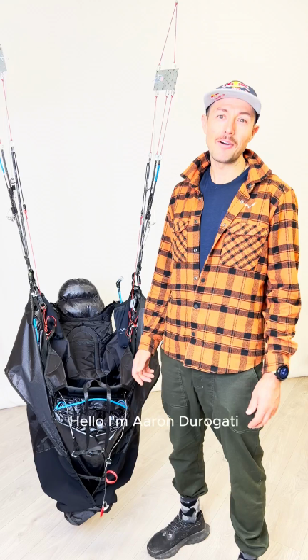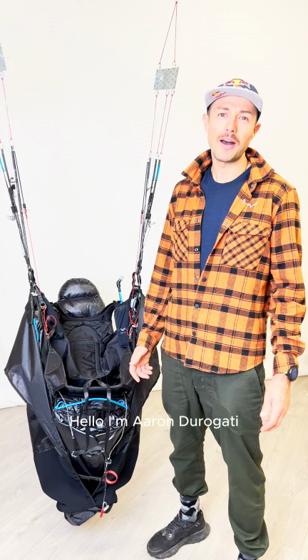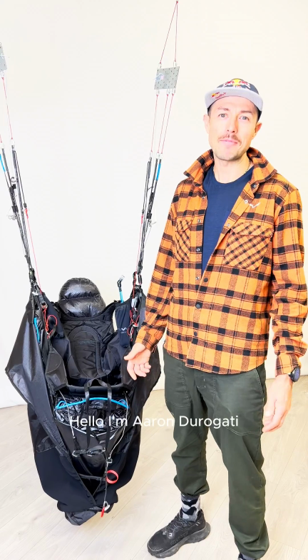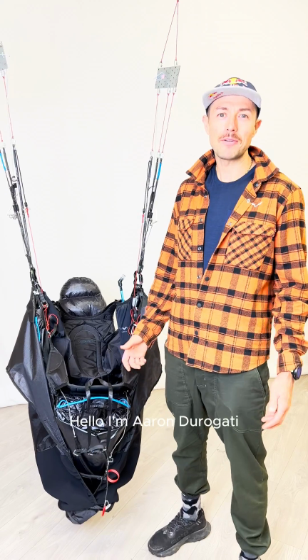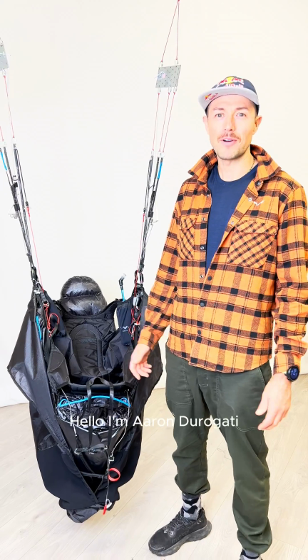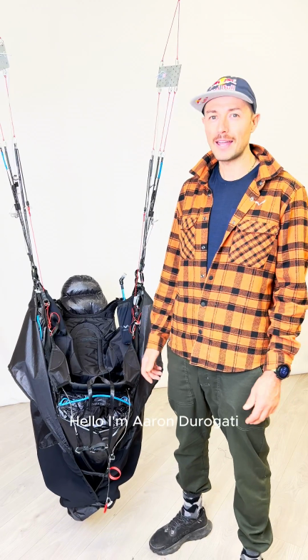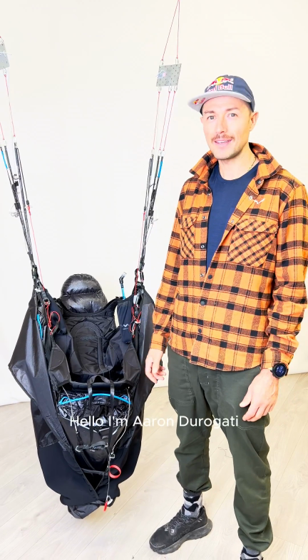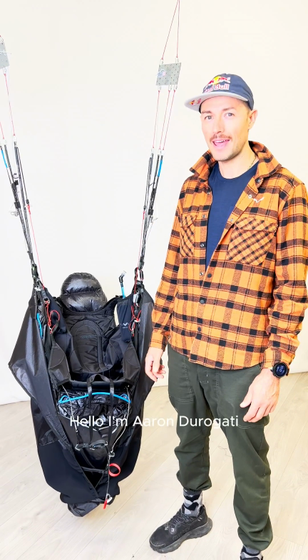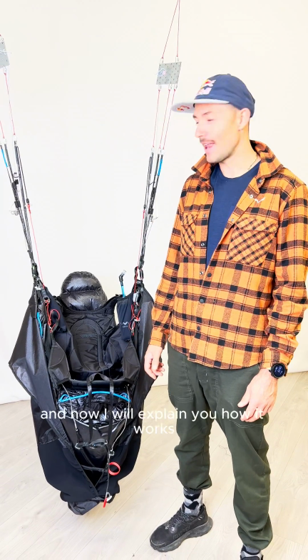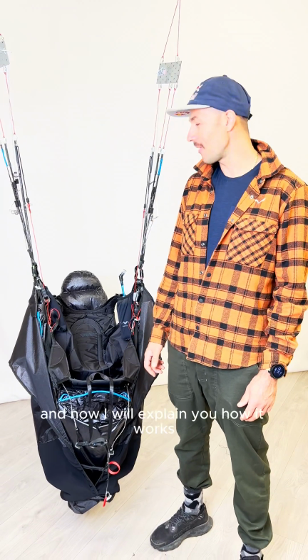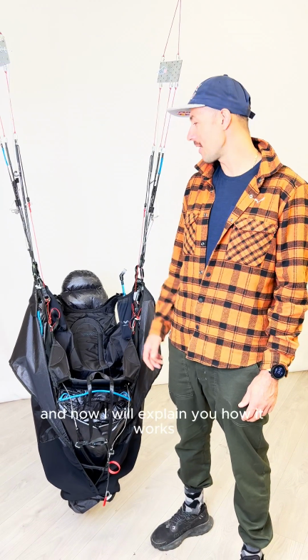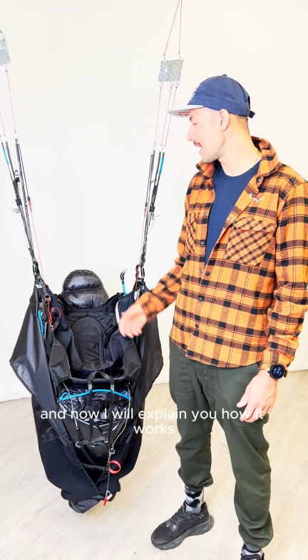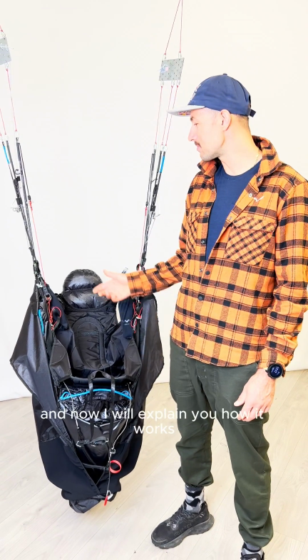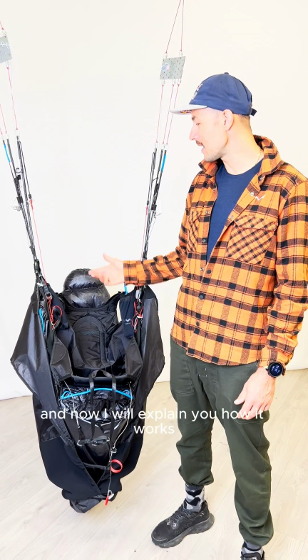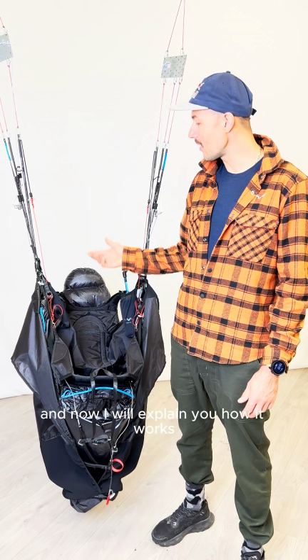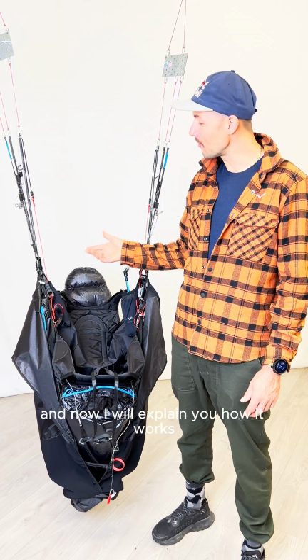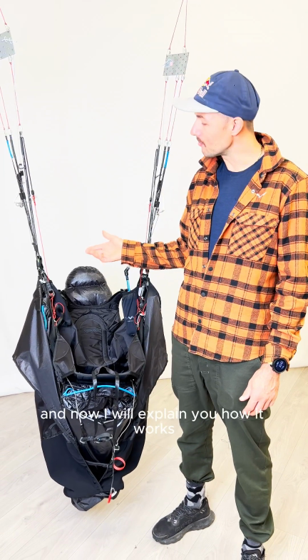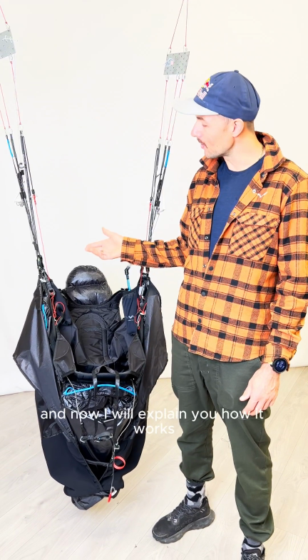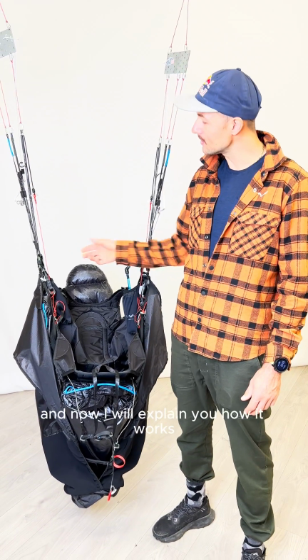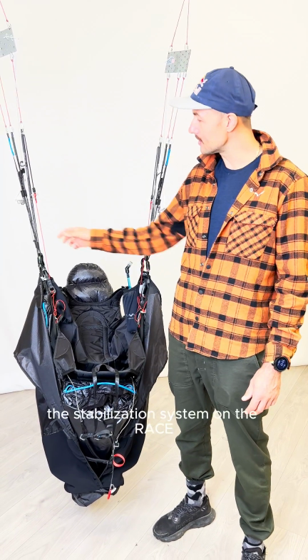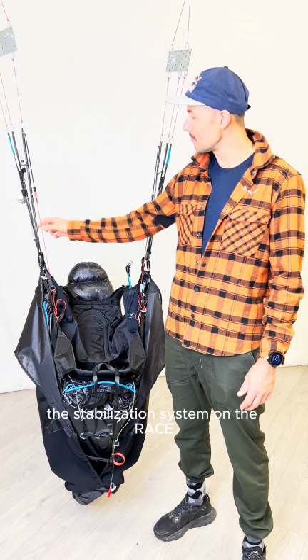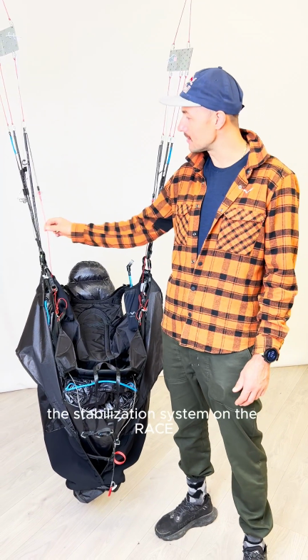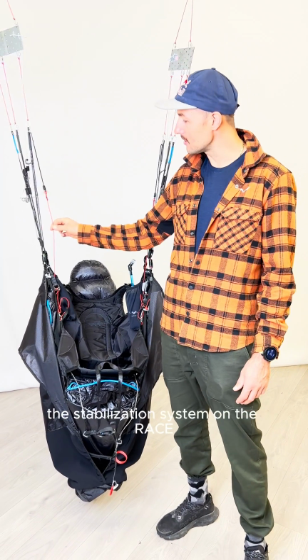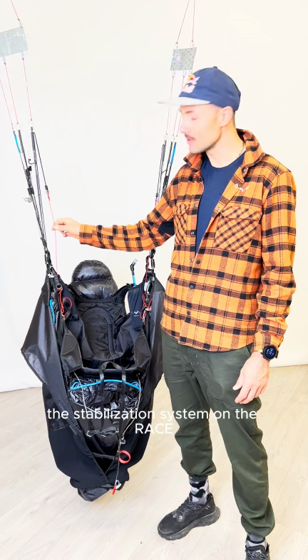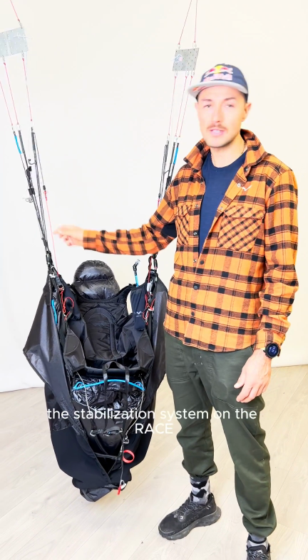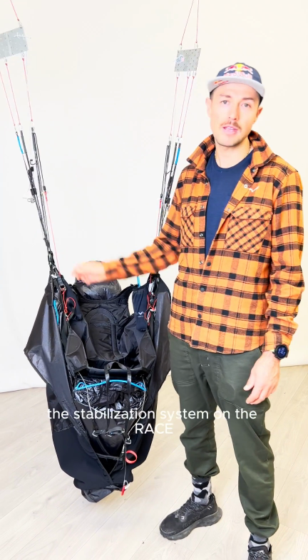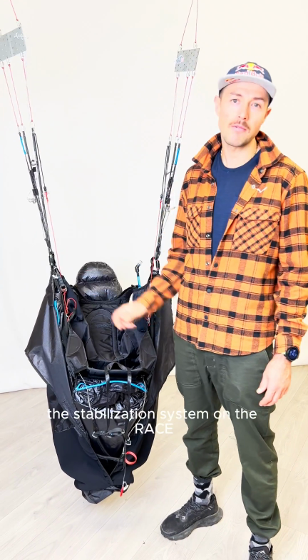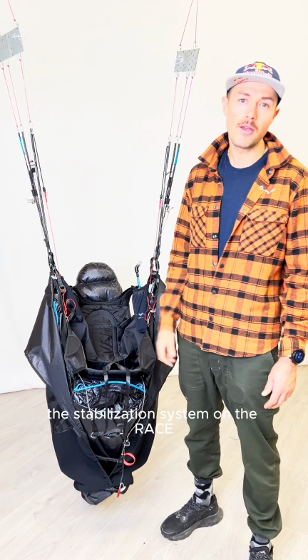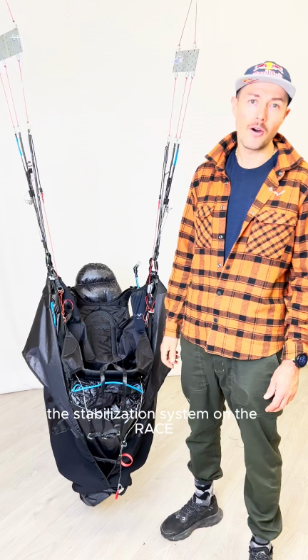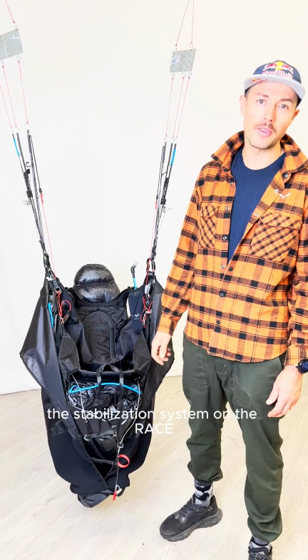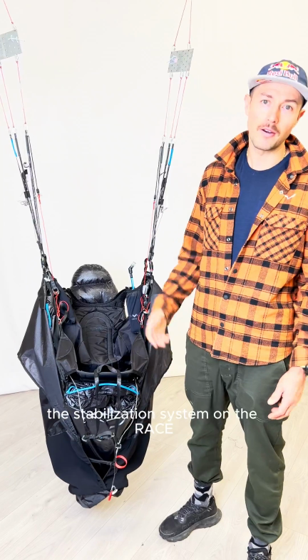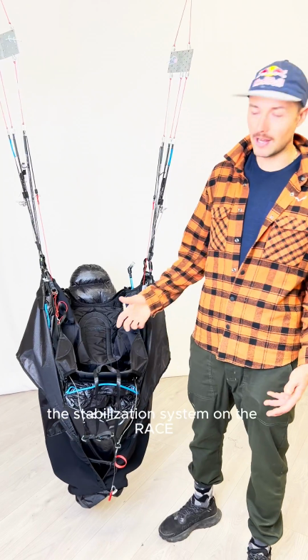Hello, I'm Aaron Drogati, and now I will explain how the stabilization system on the Race works.